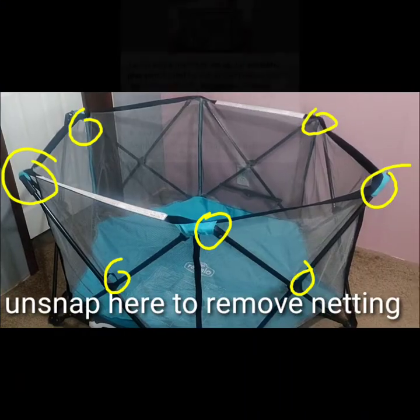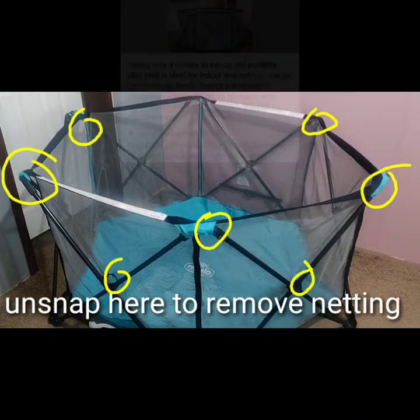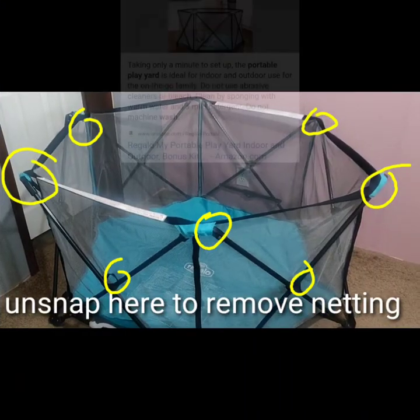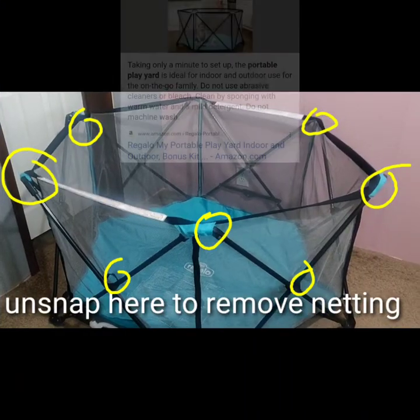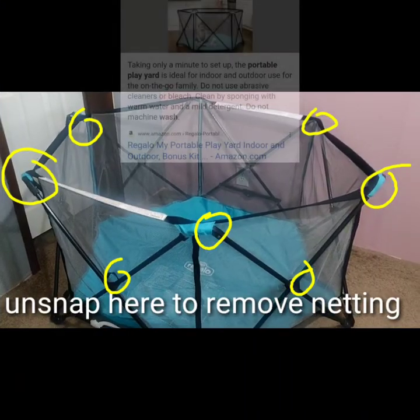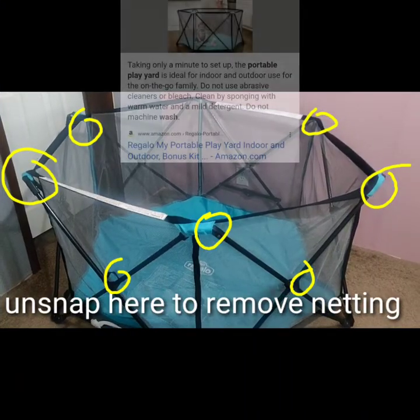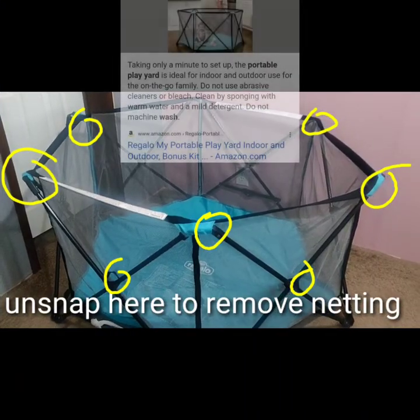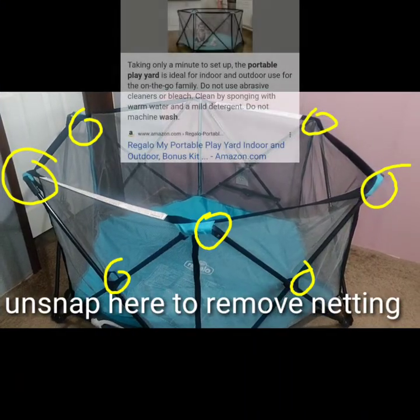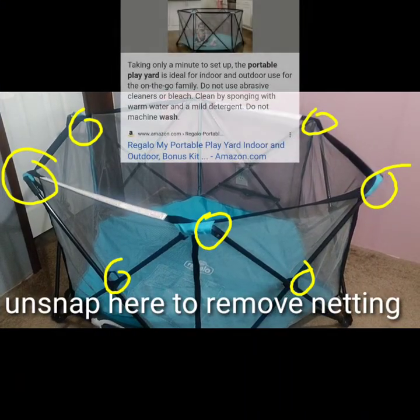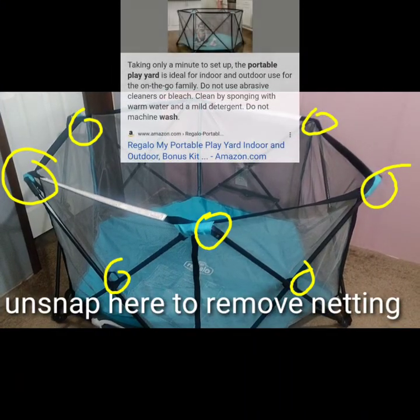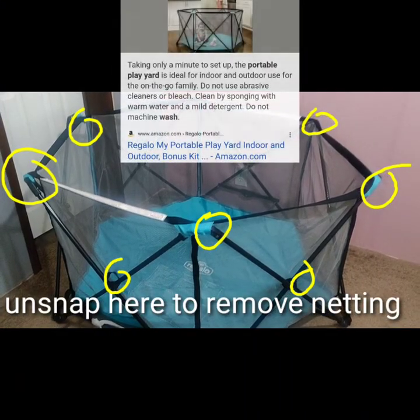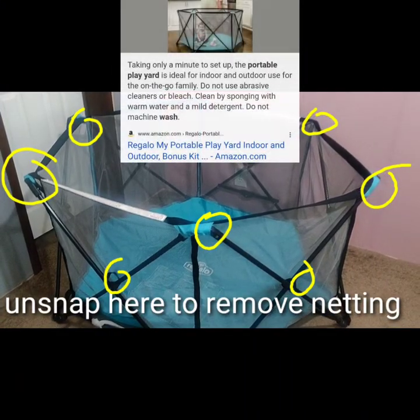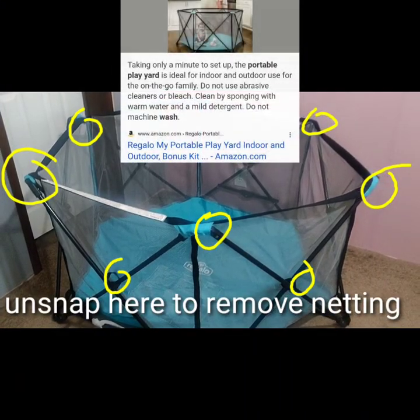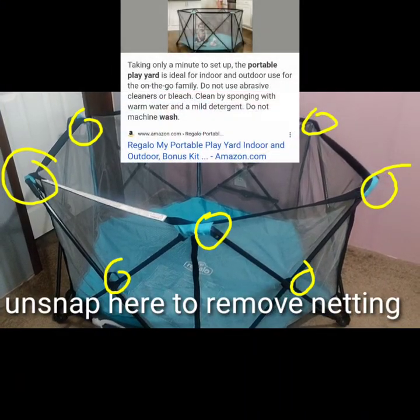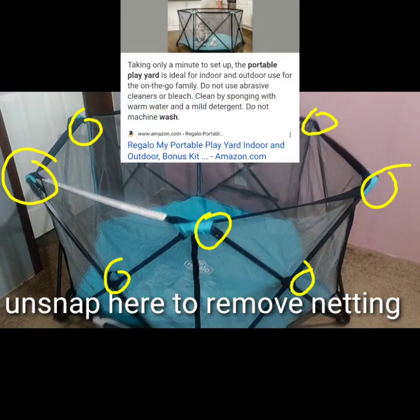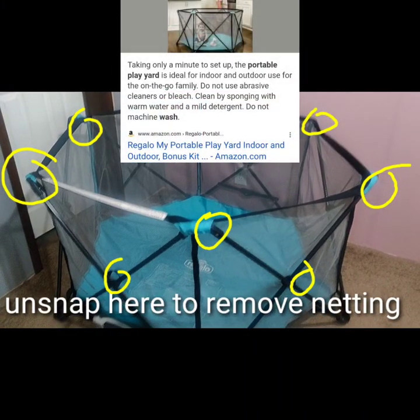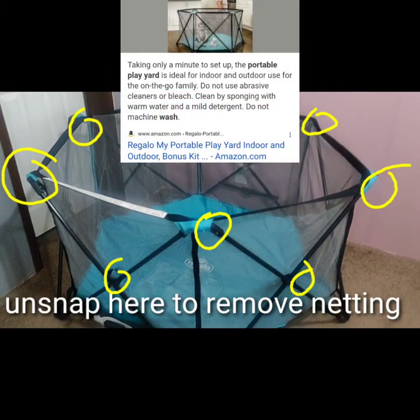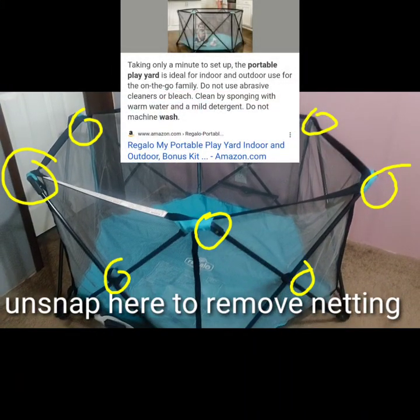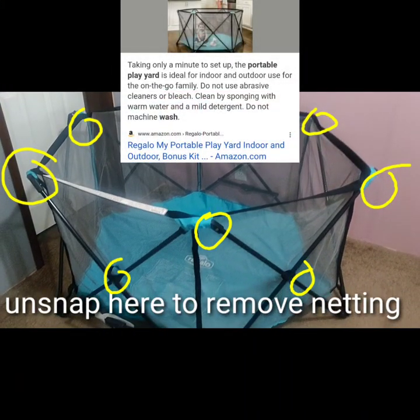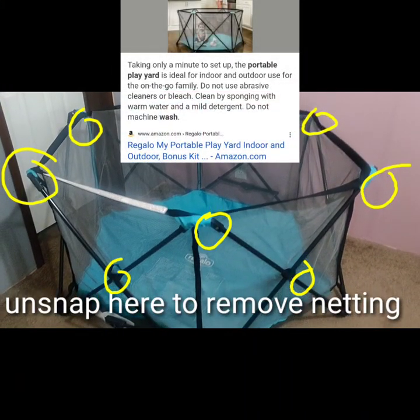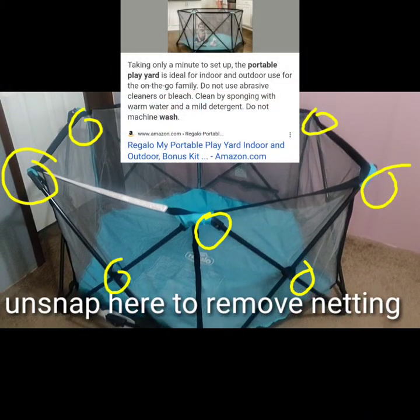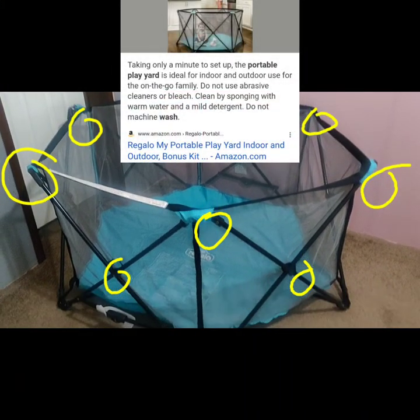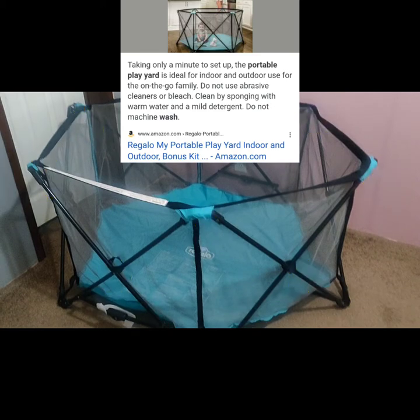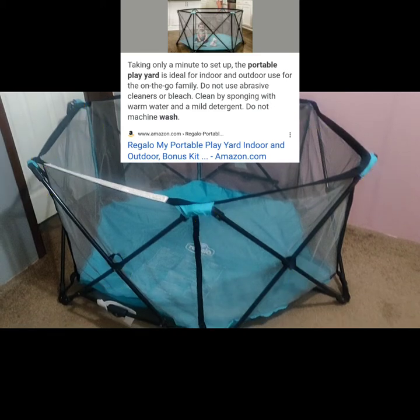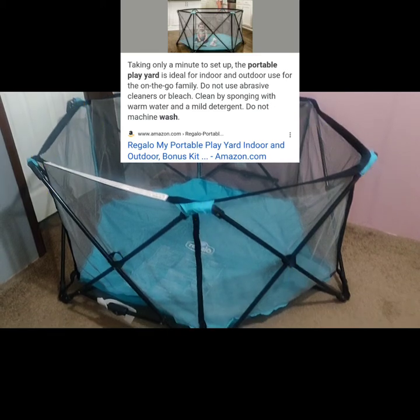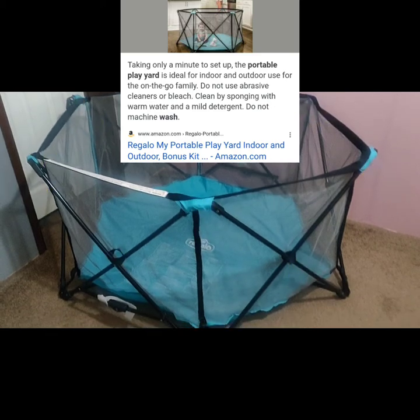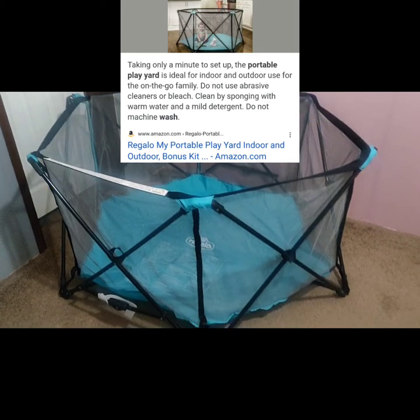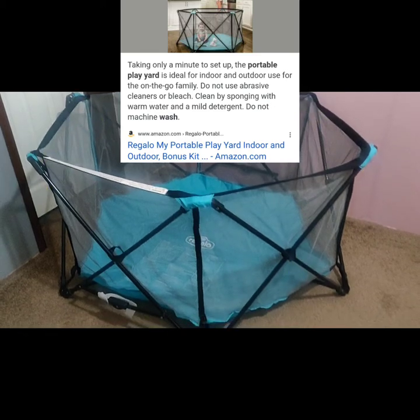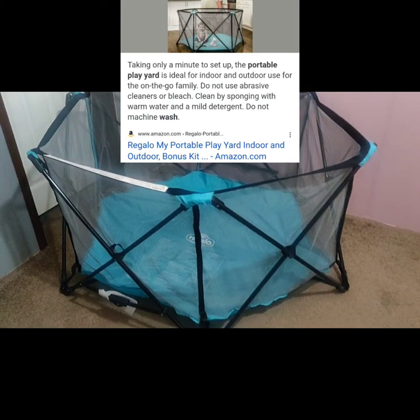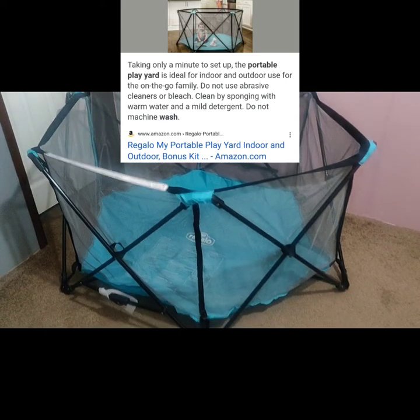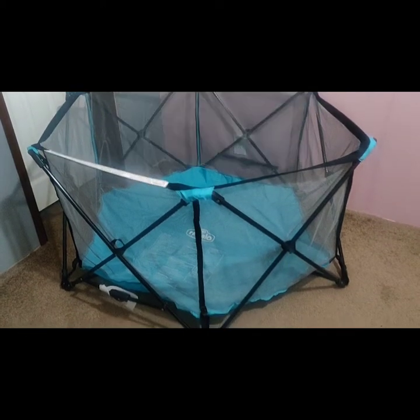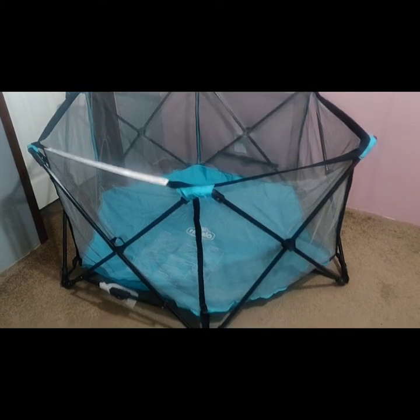And these are the snaps. You can unsnap it, but it says don't machine wash or use abrasive cleaners or bleach.